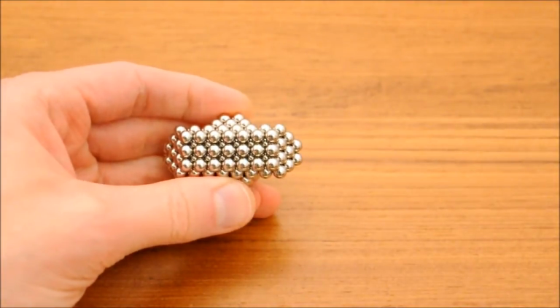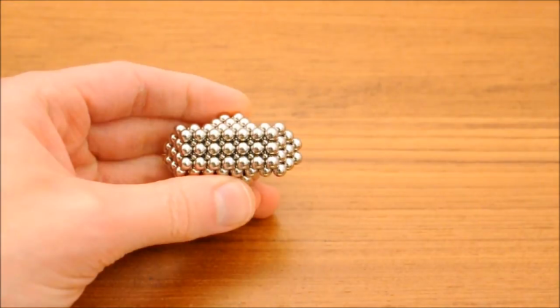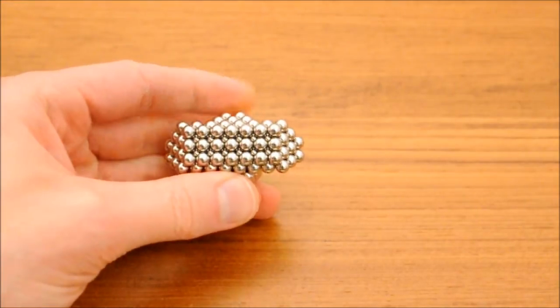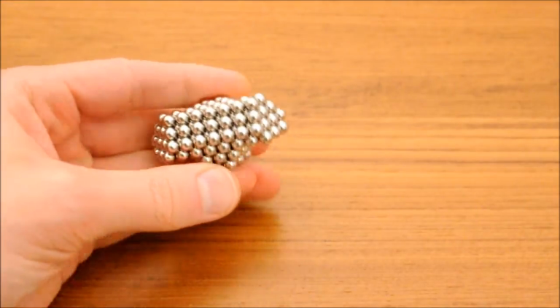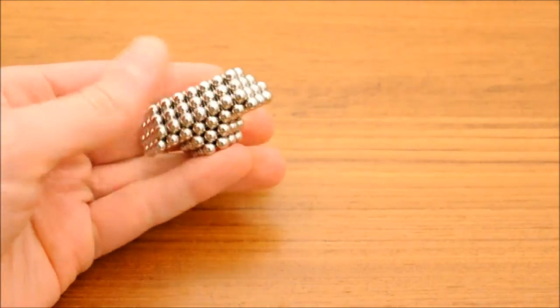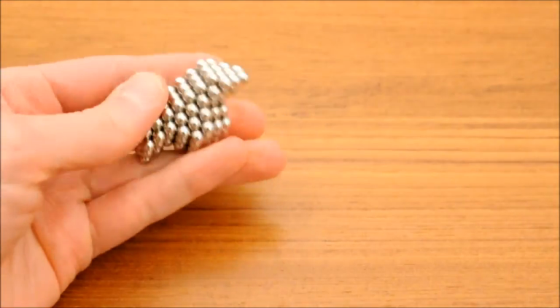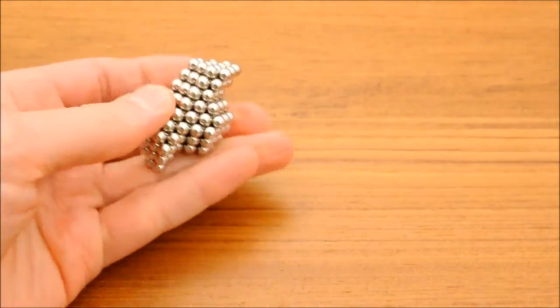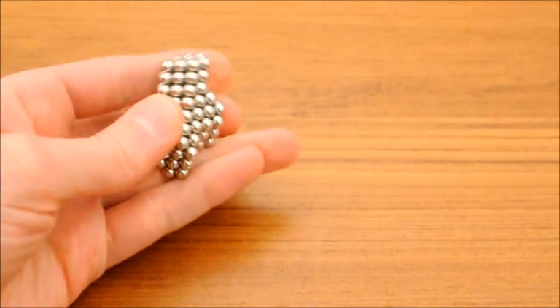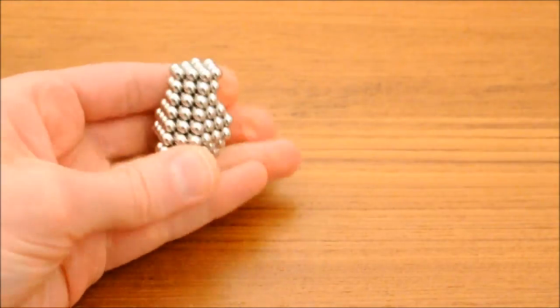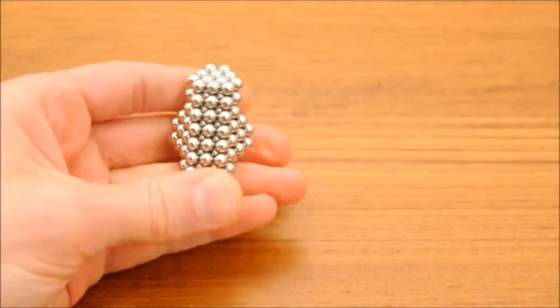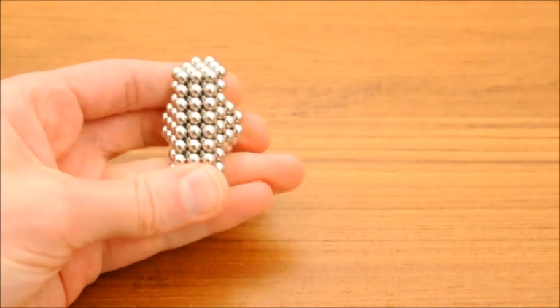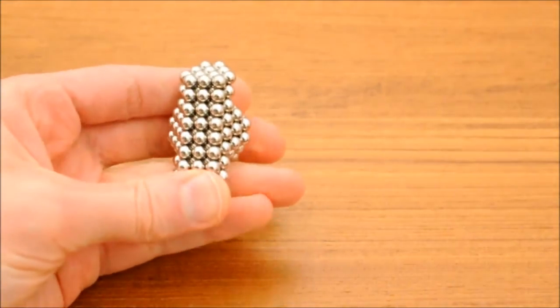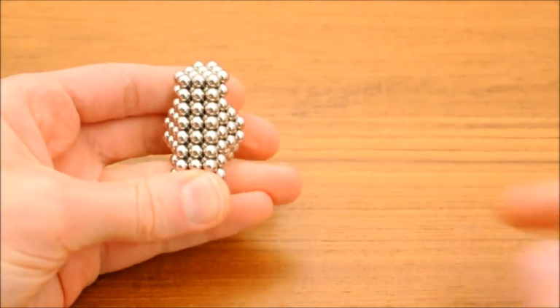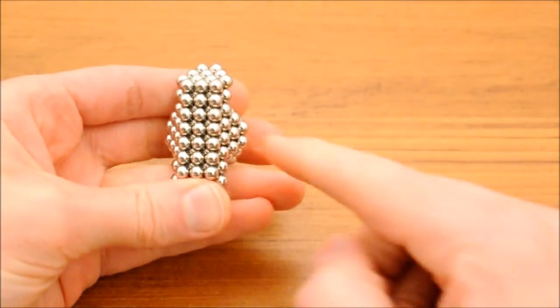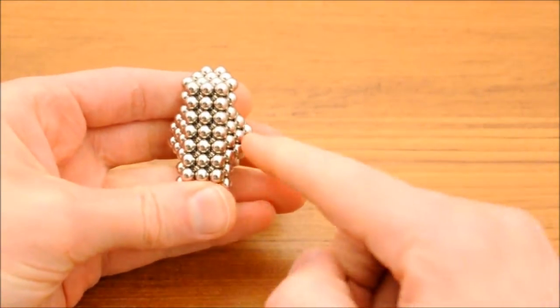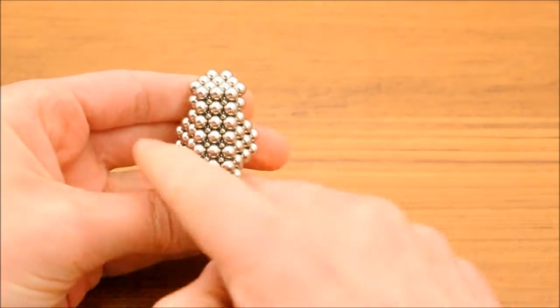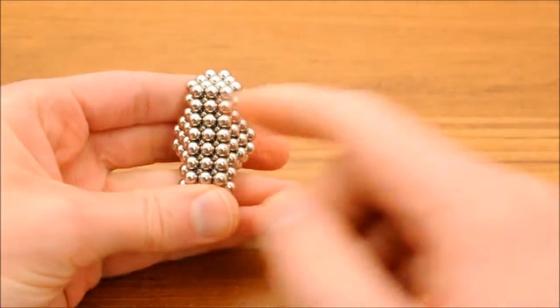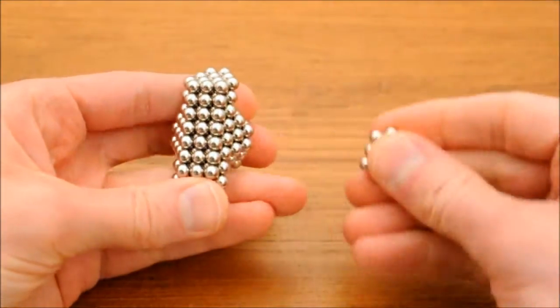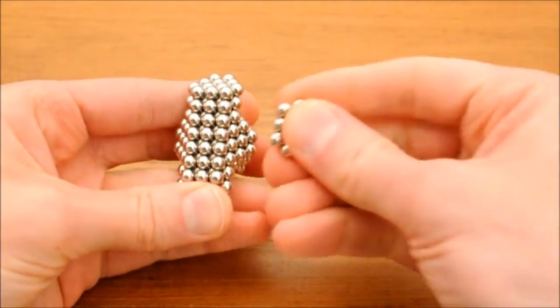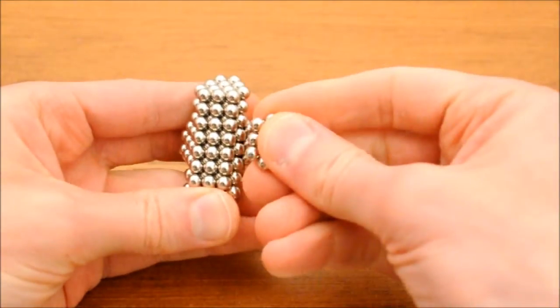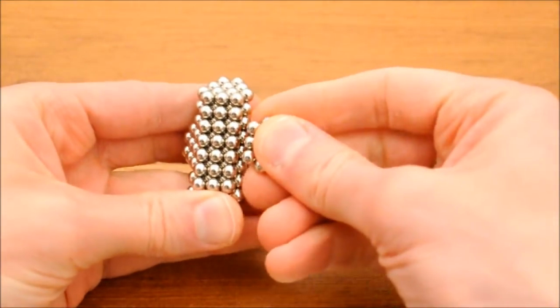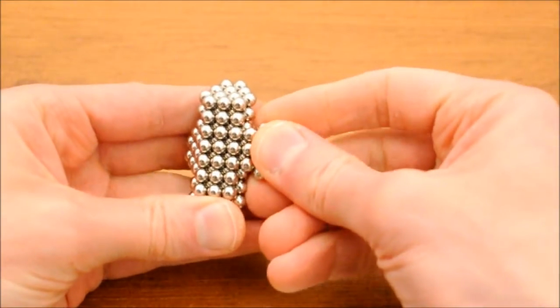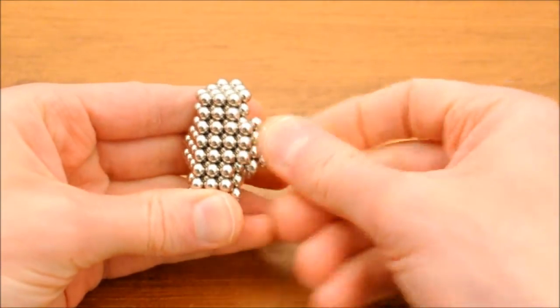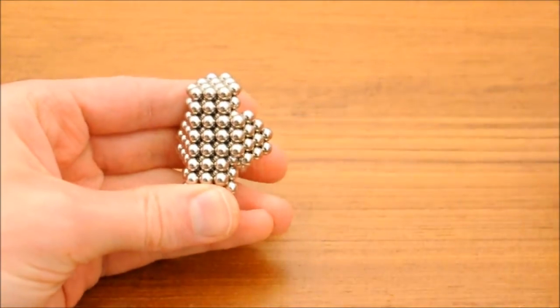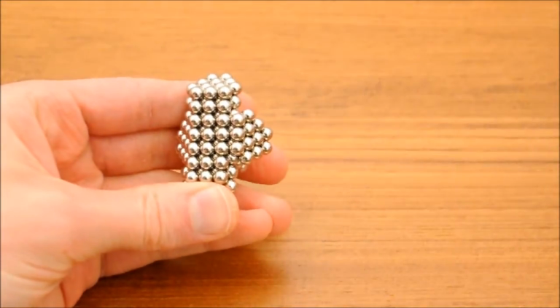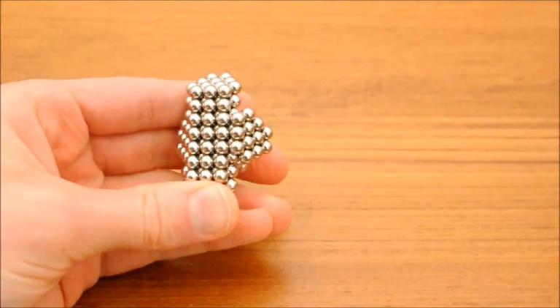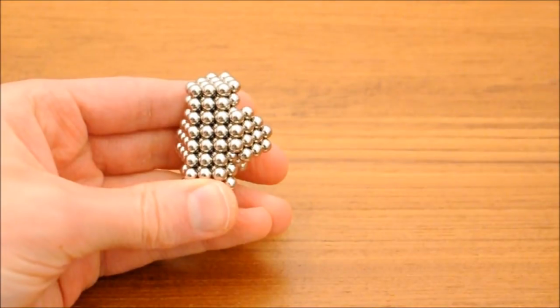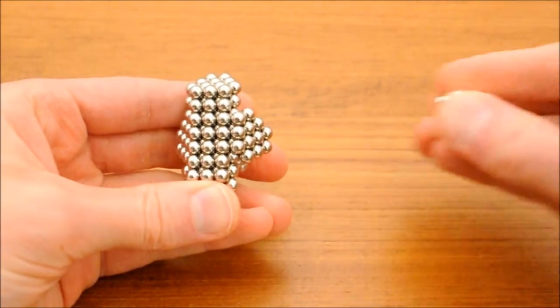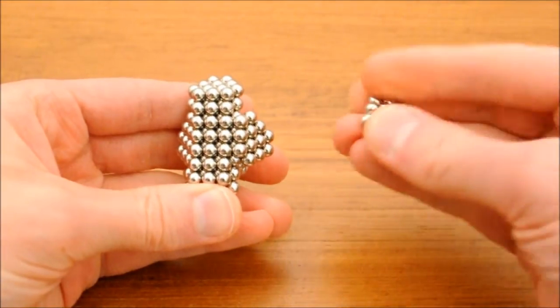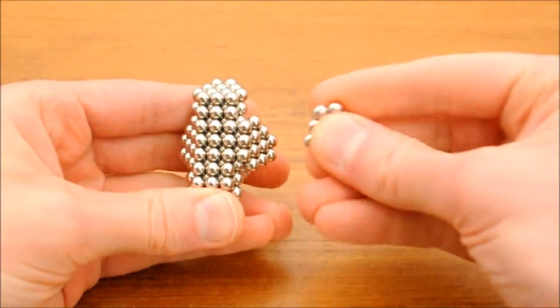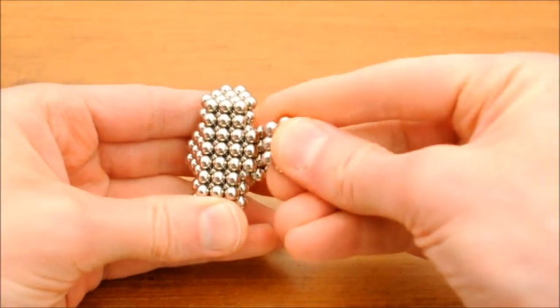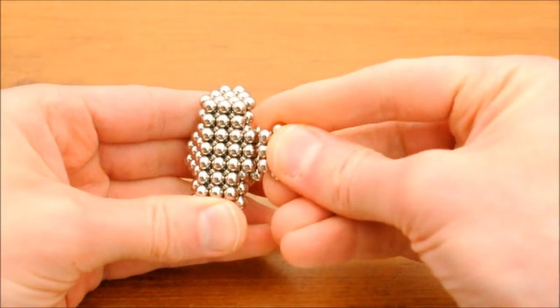To make the cross — the intersection — I use the opposite two faces and build off of those as well.